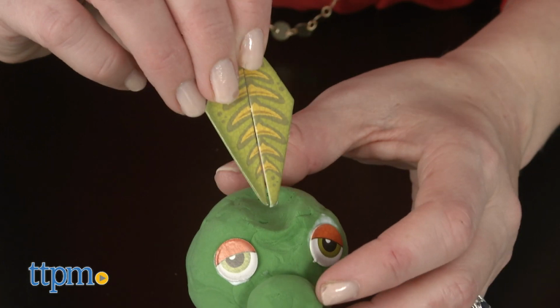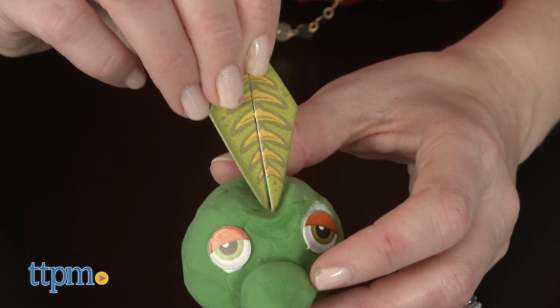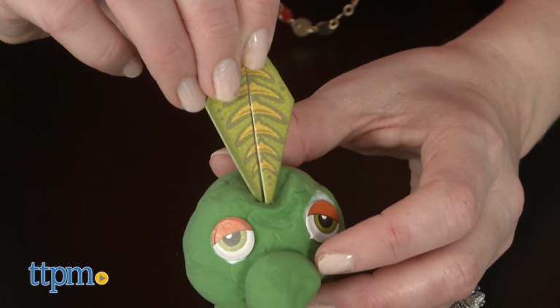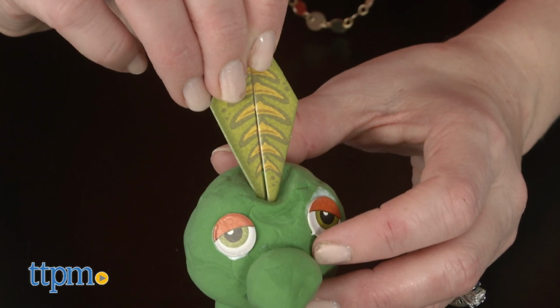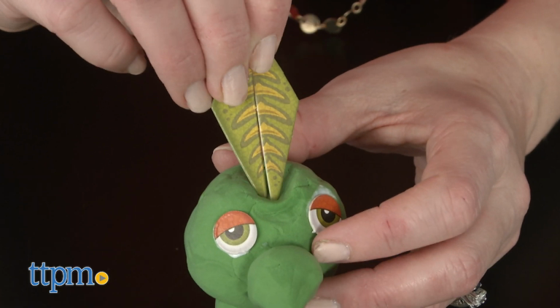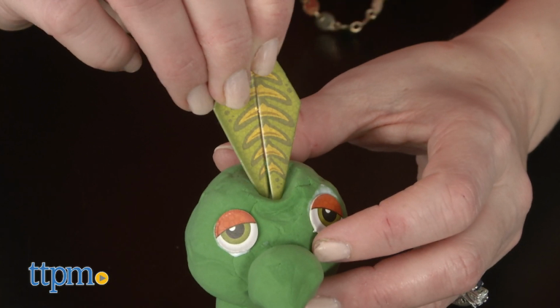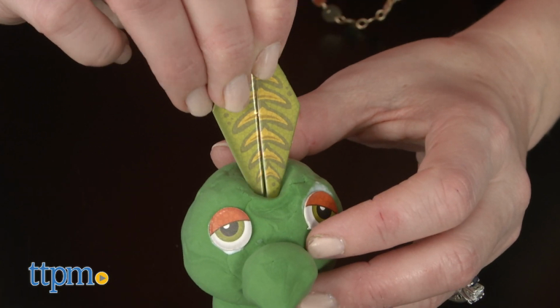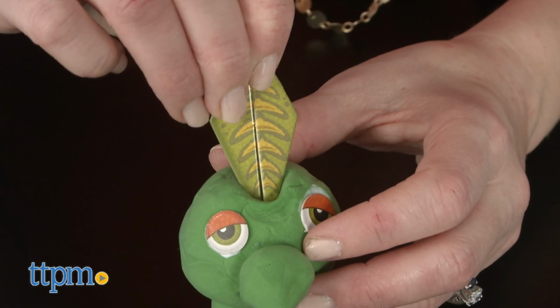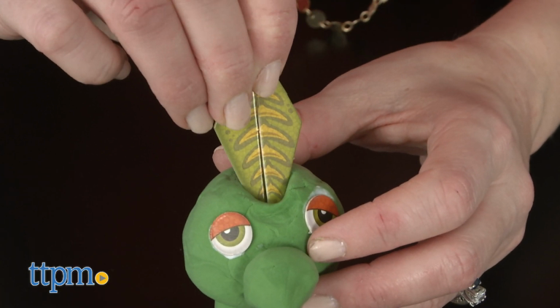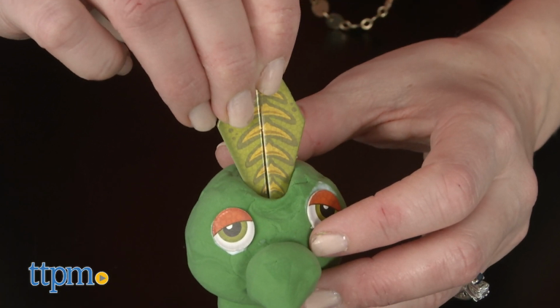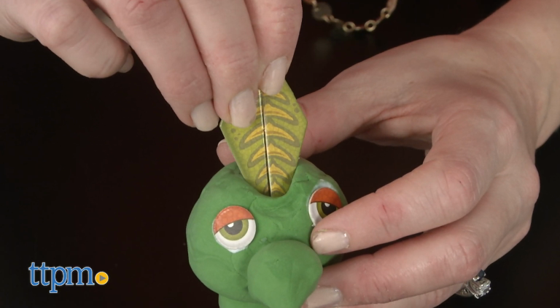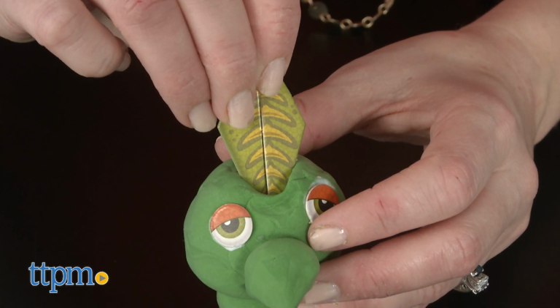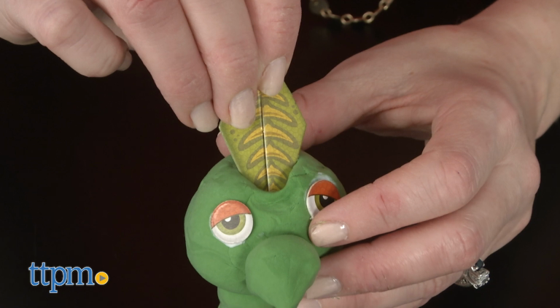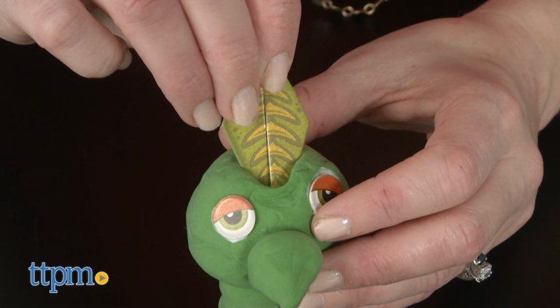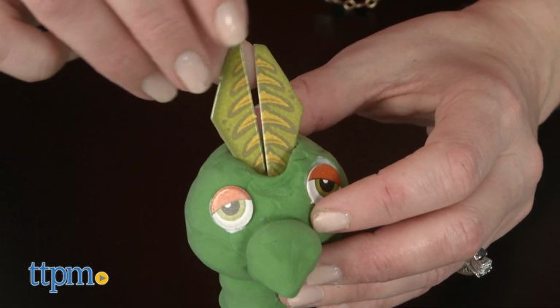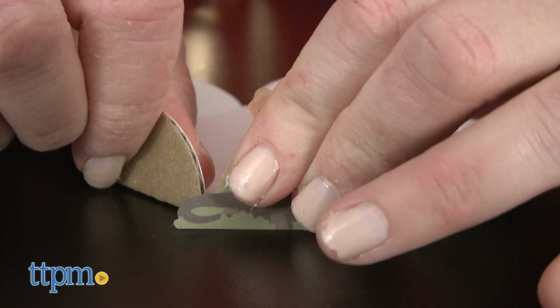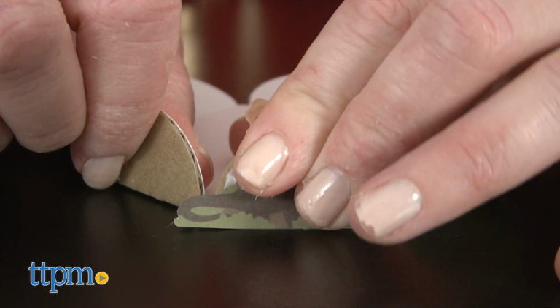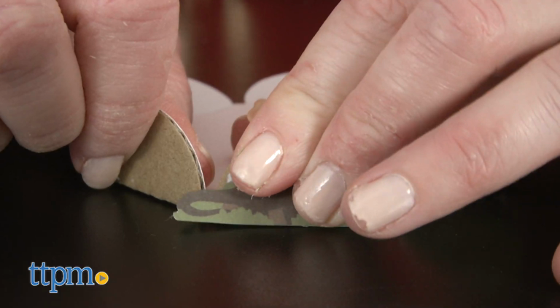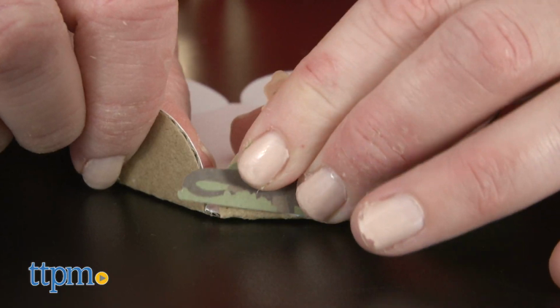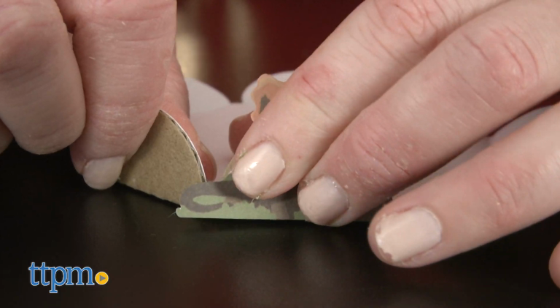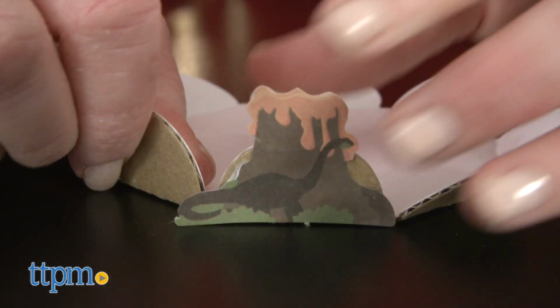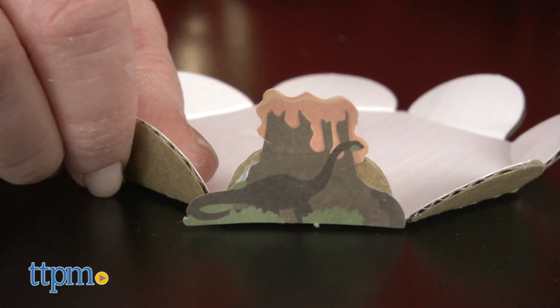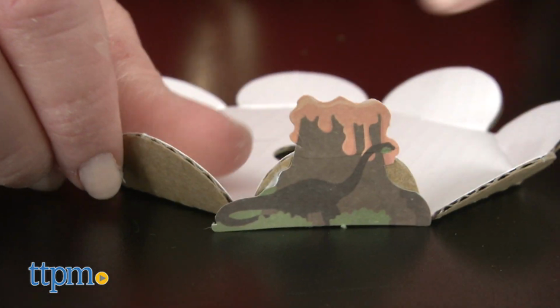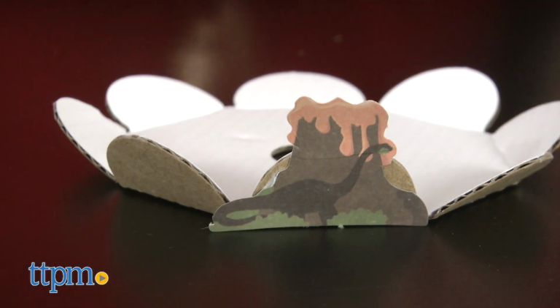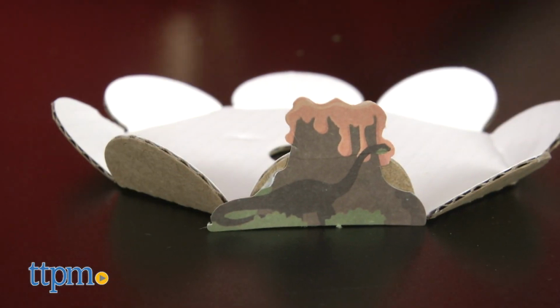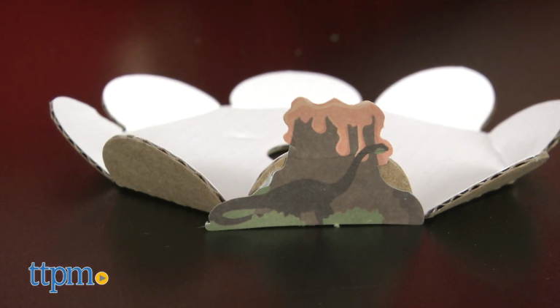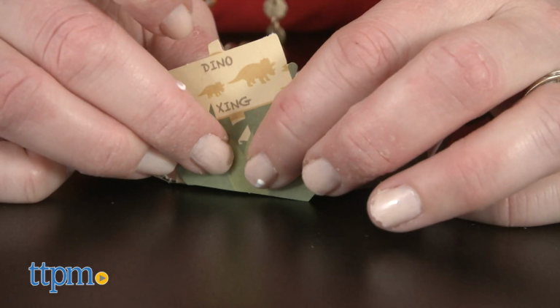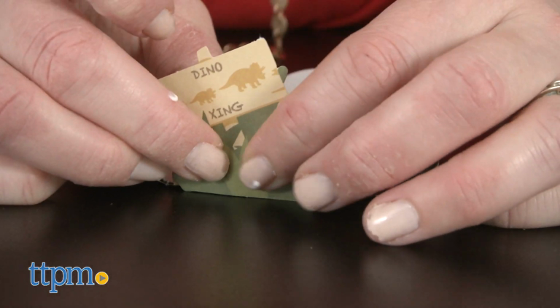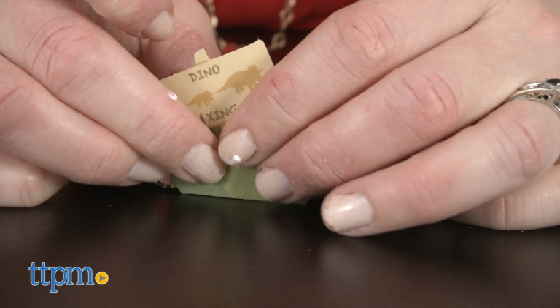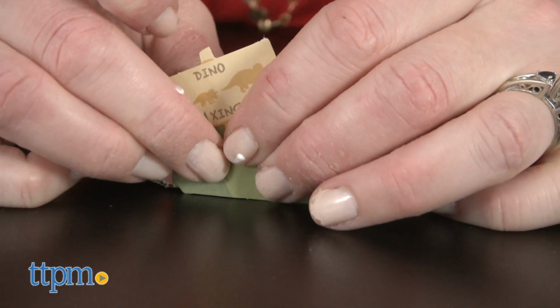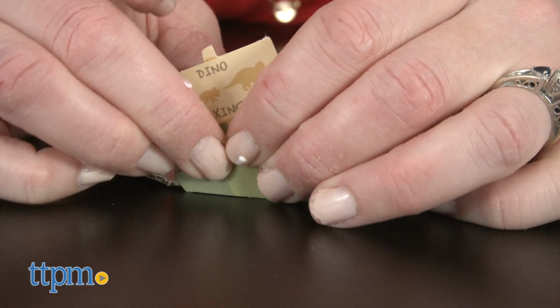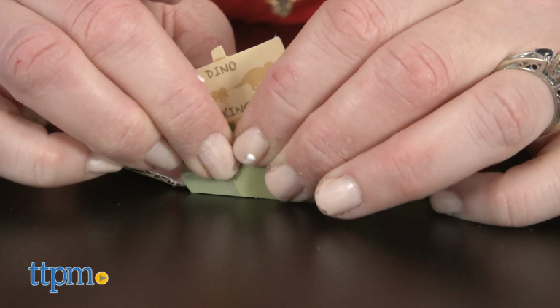When kids are done making their dinosaurs, they can use additional accessories to make a dino park for a dinosaur to play in.